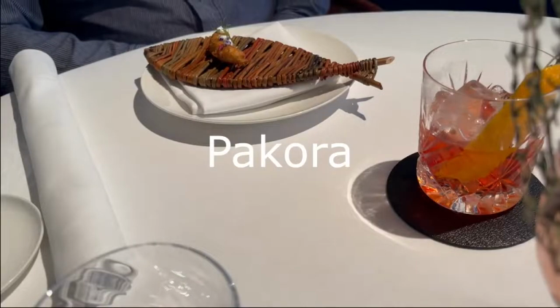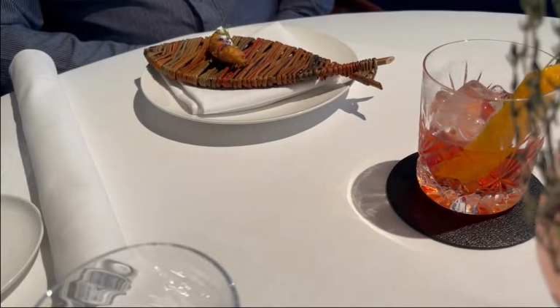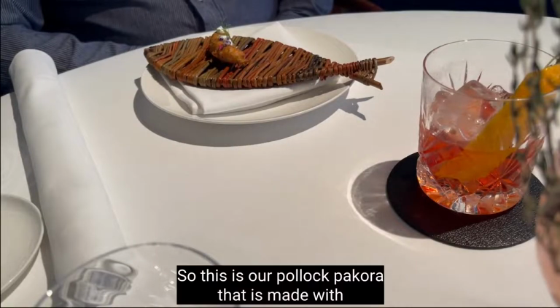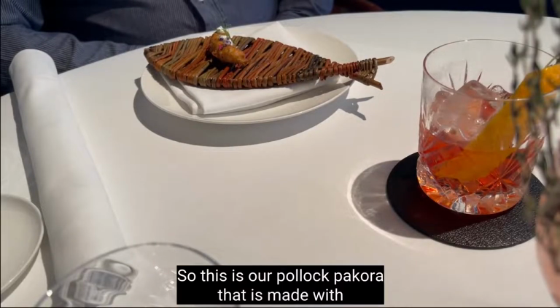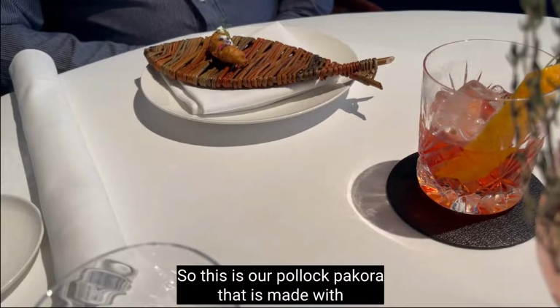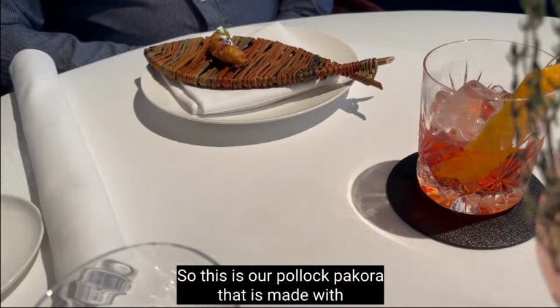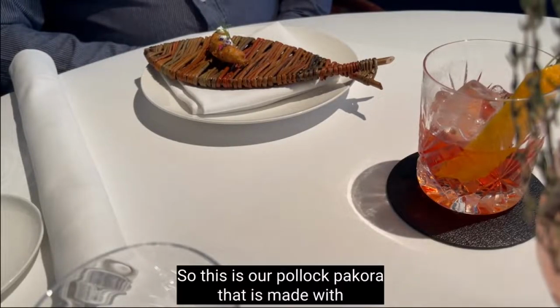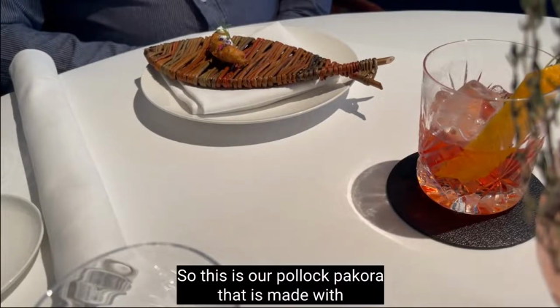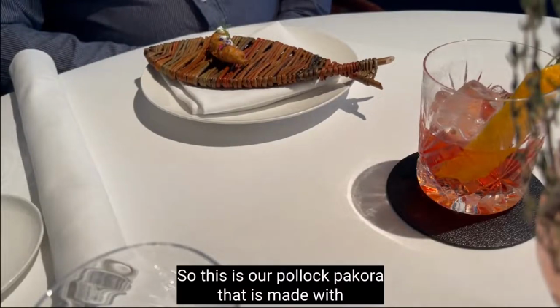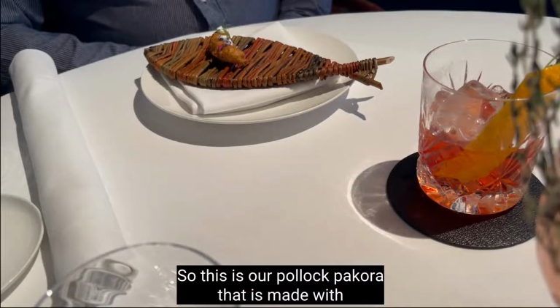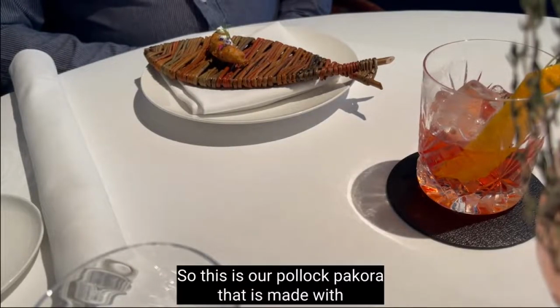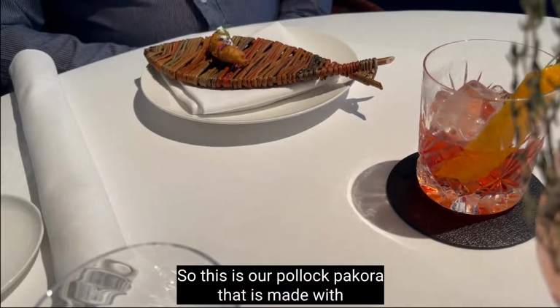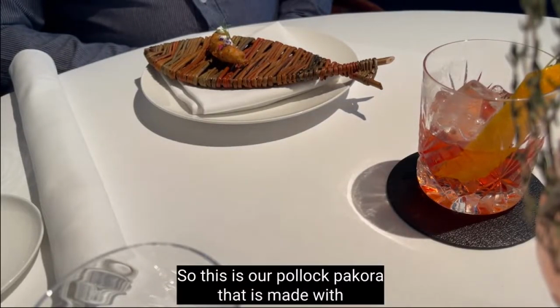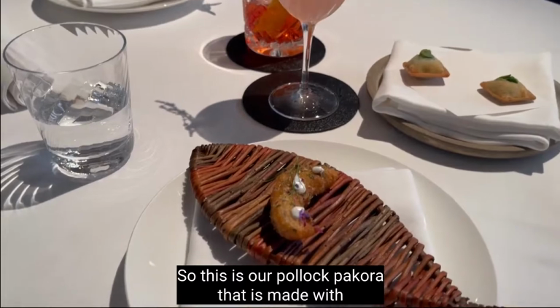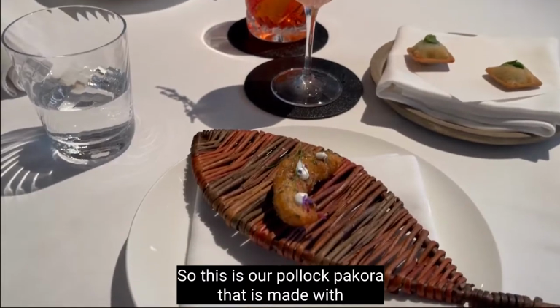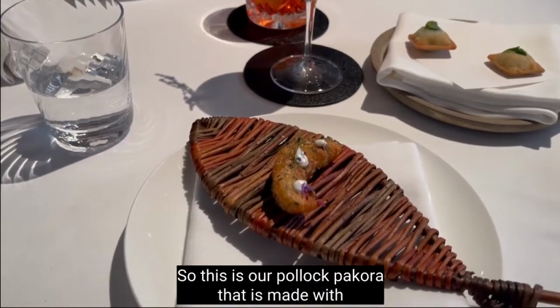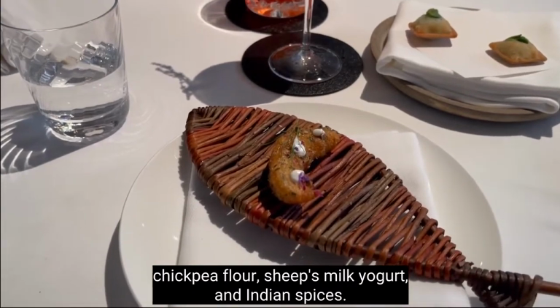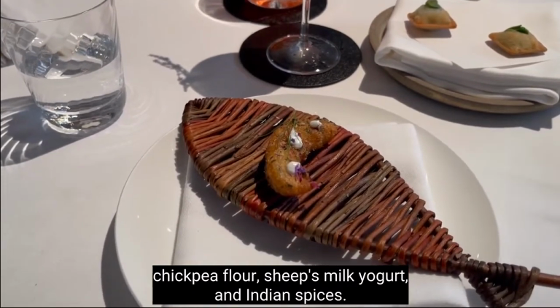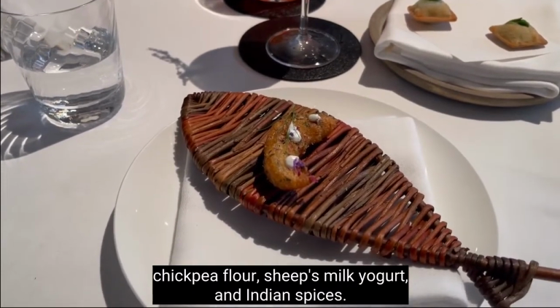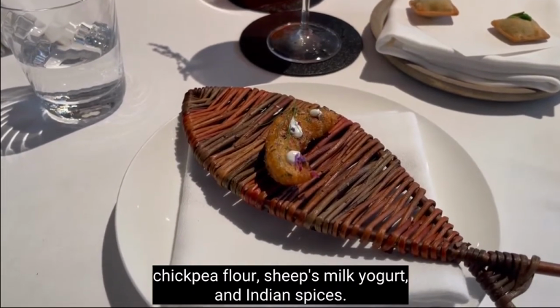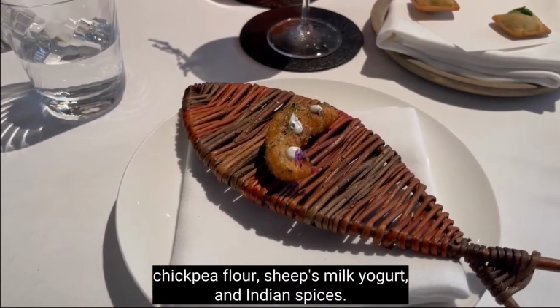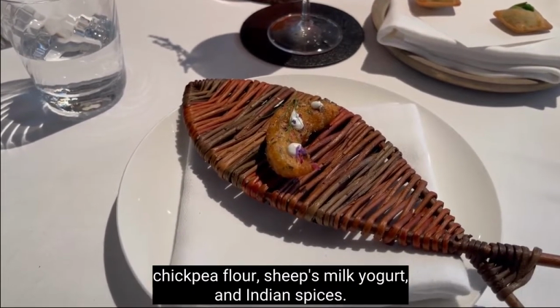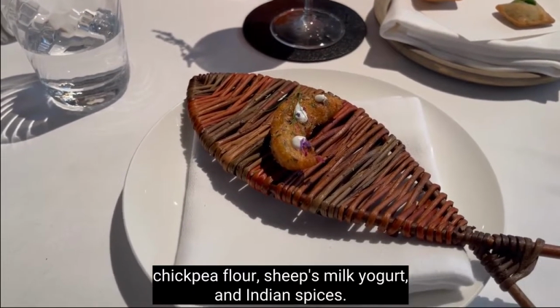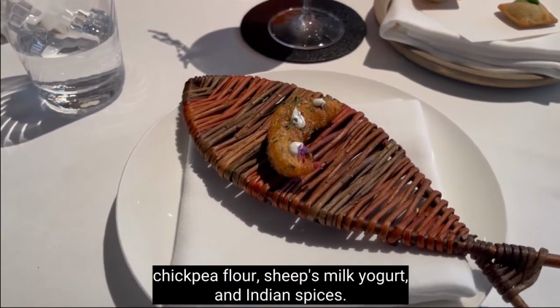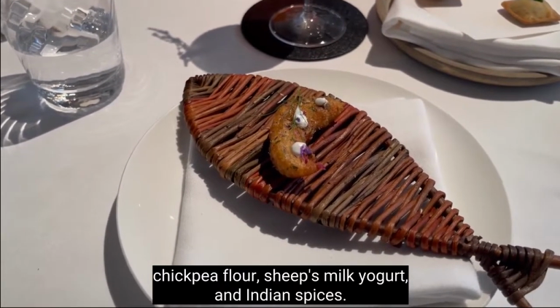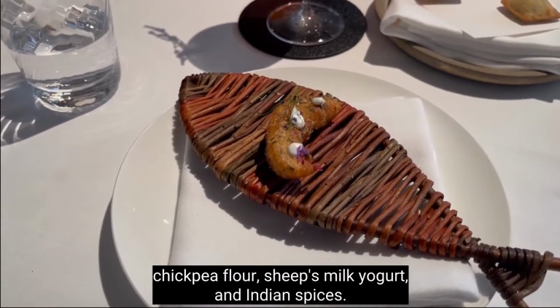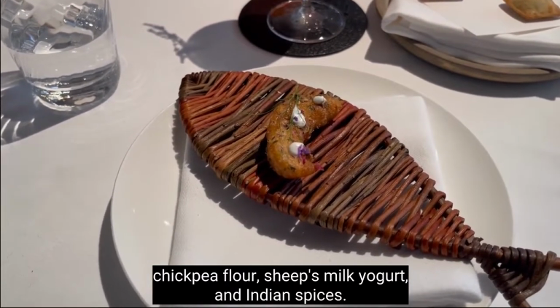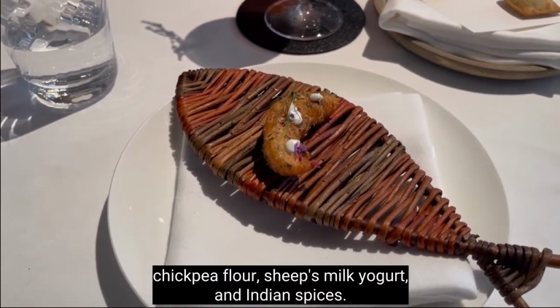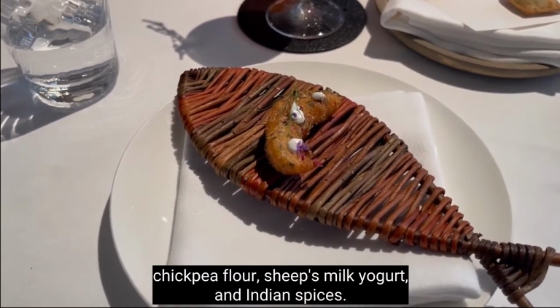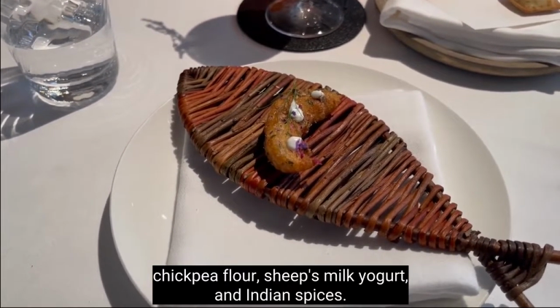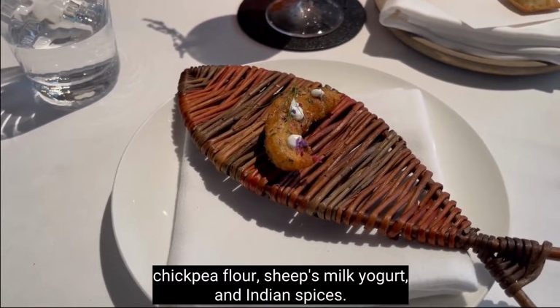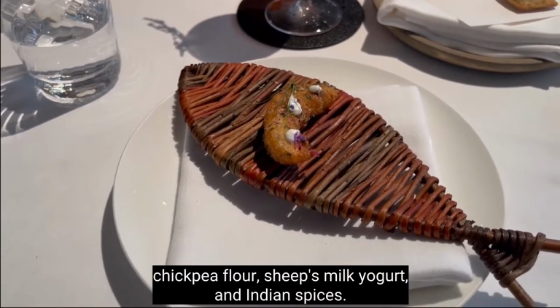So this is our Pakora — made with chicken, flour, chips, milk, yogurt and Indian spices.